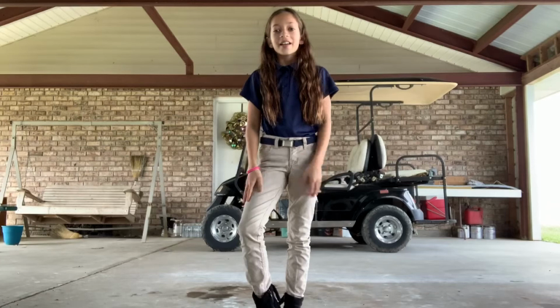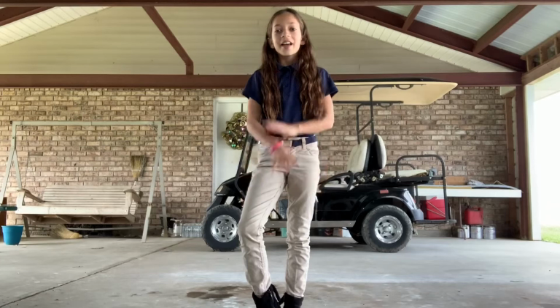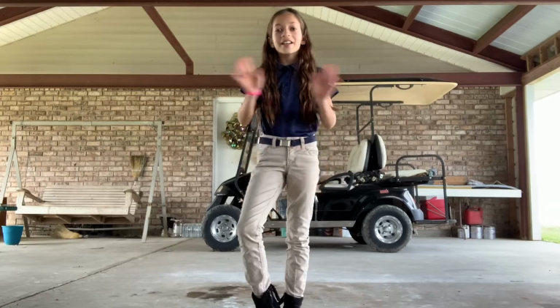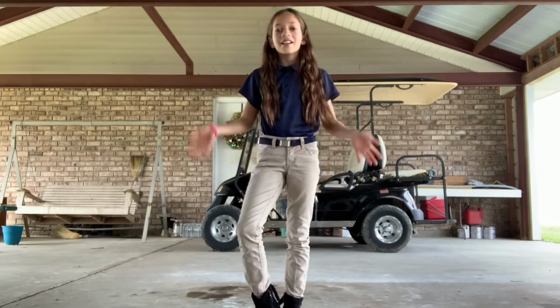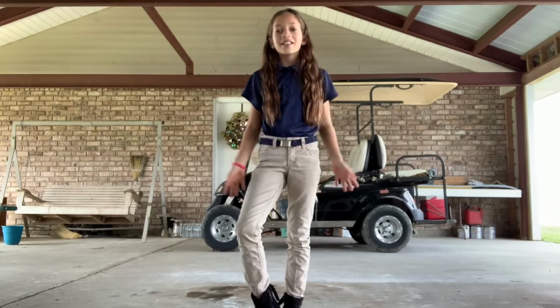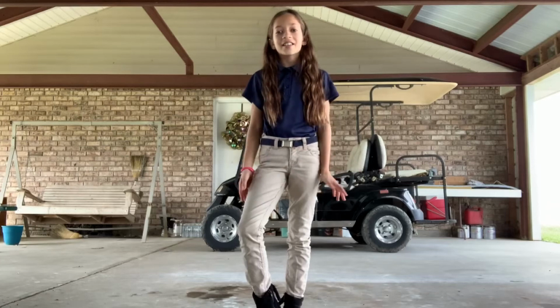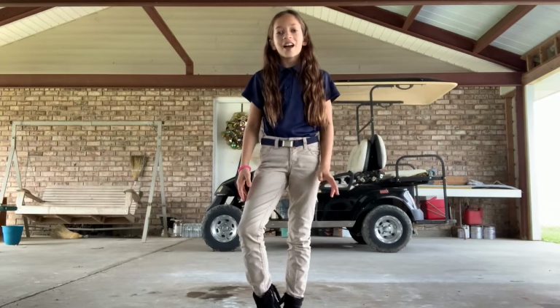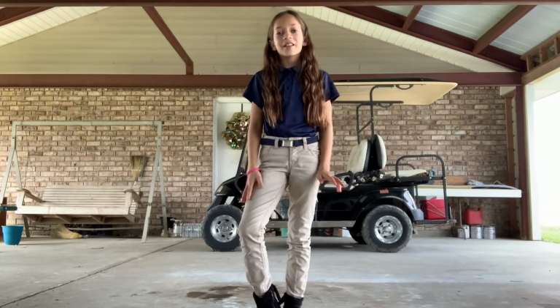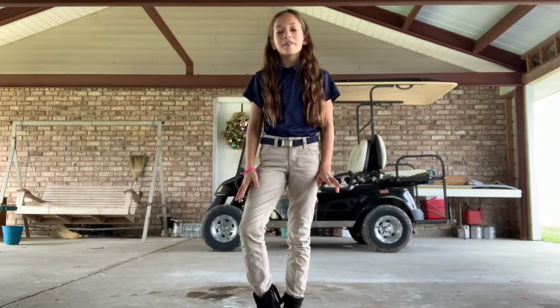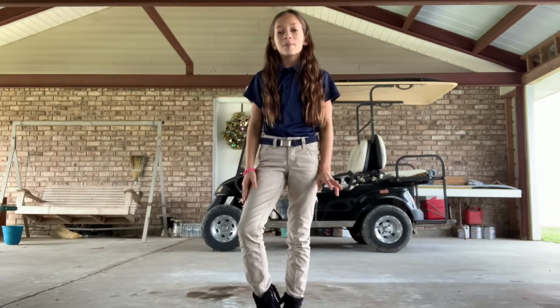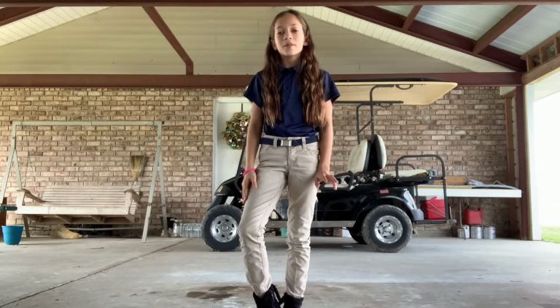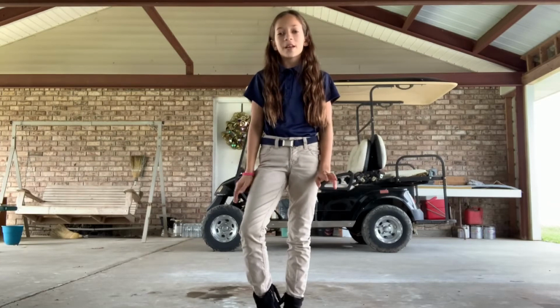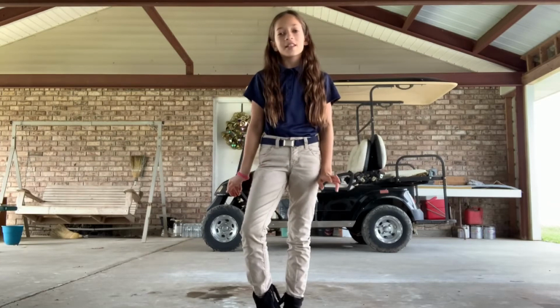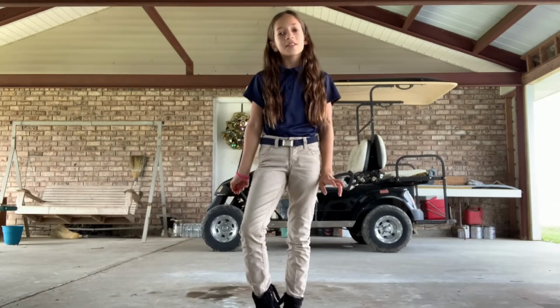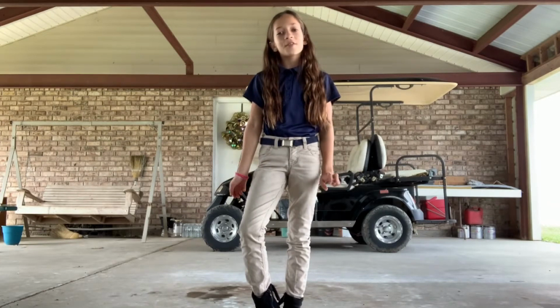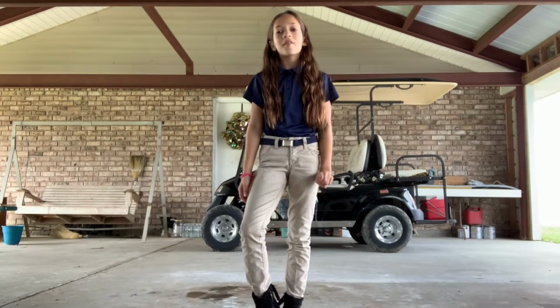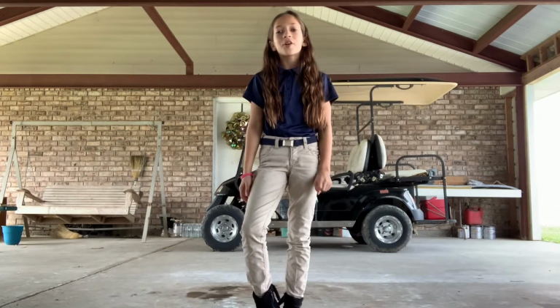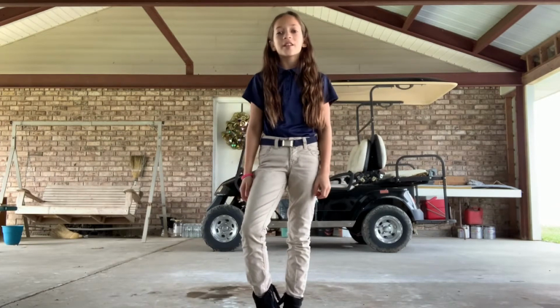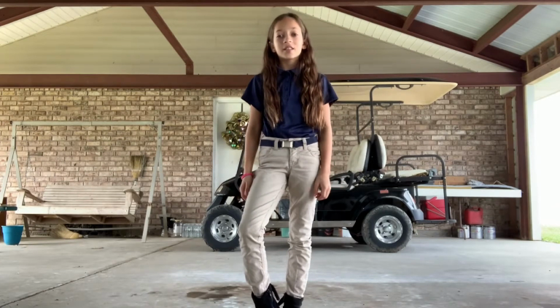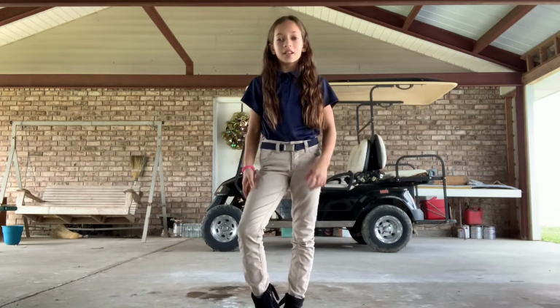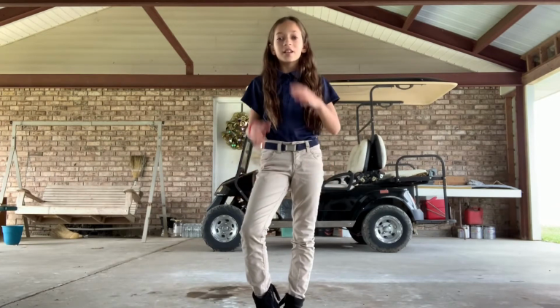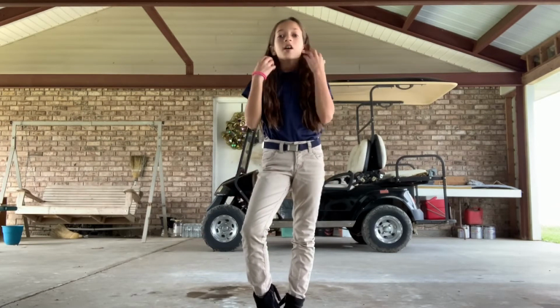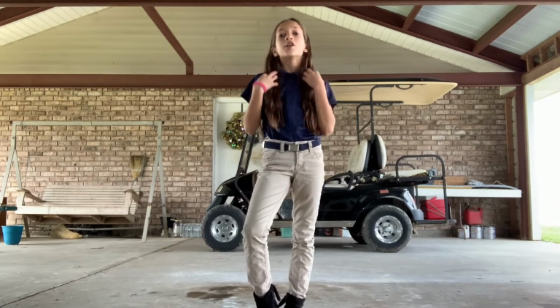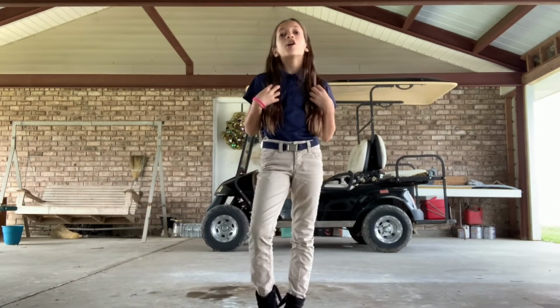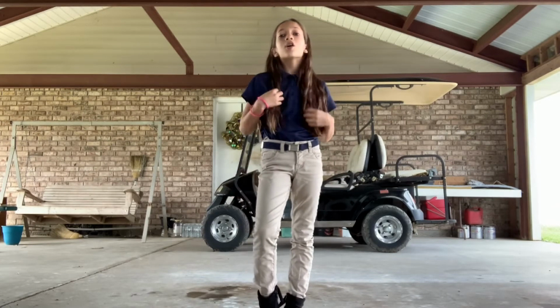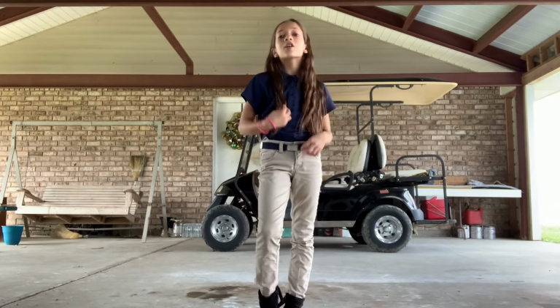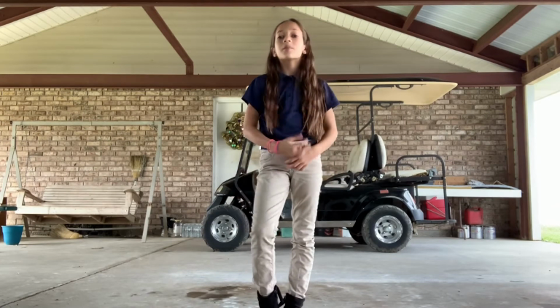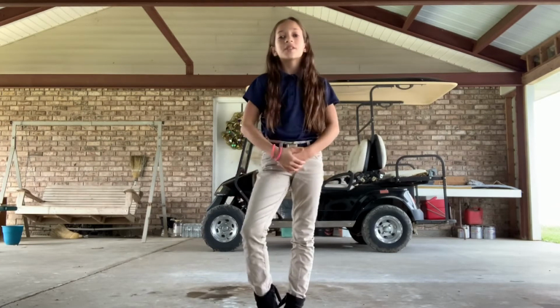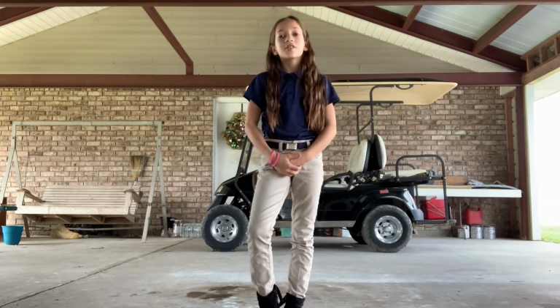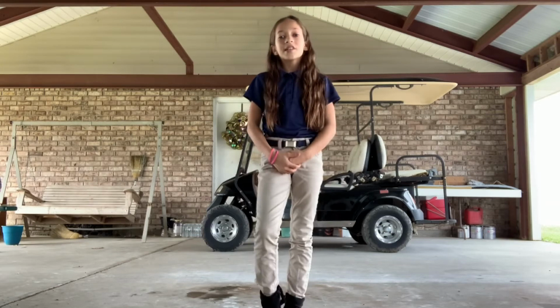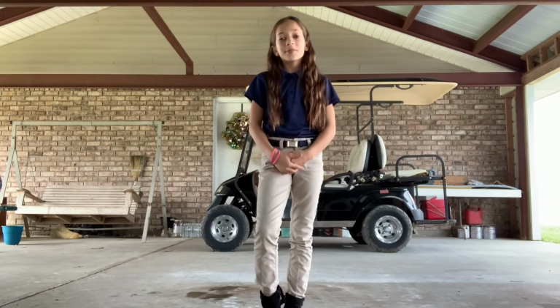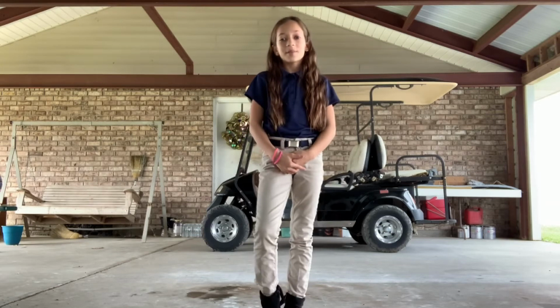Hey guys, it's Callie from Gymnastics Forever, and today y'all are going to be stretching with me.